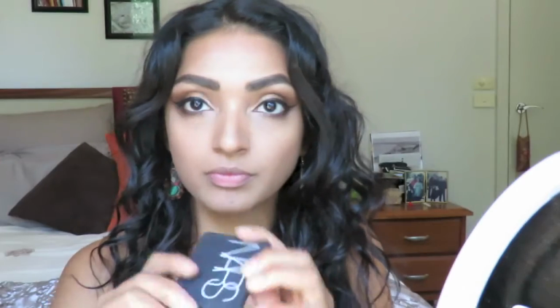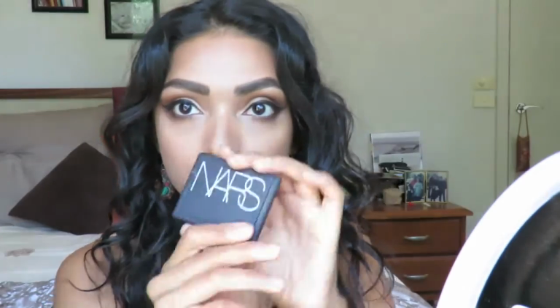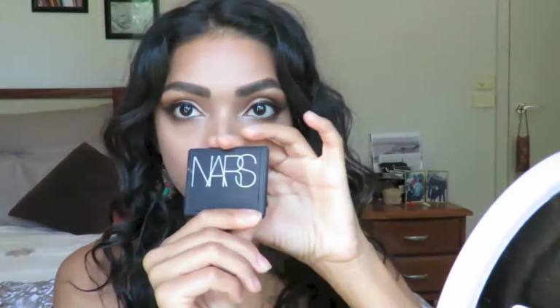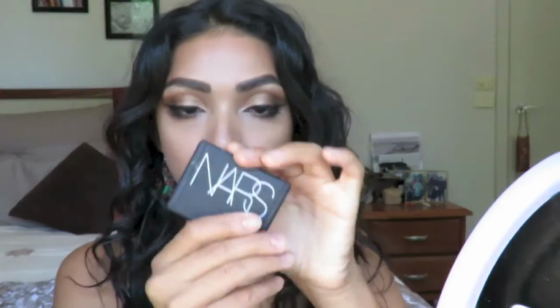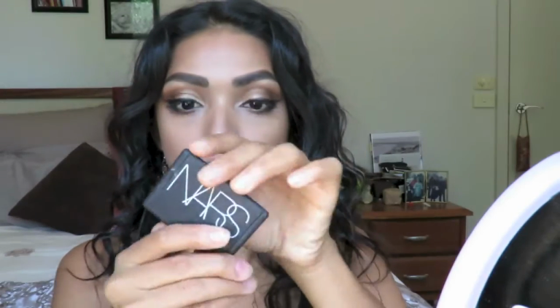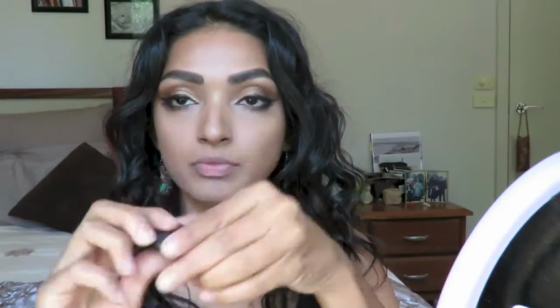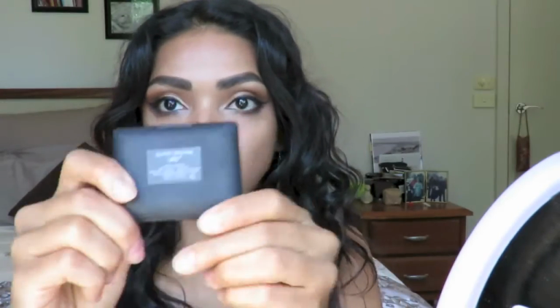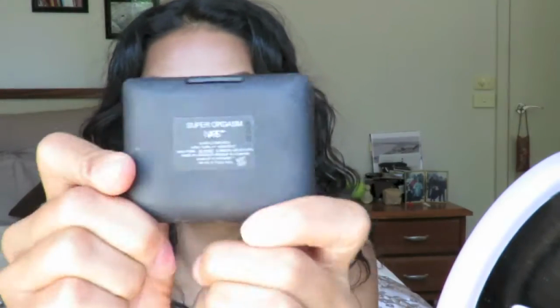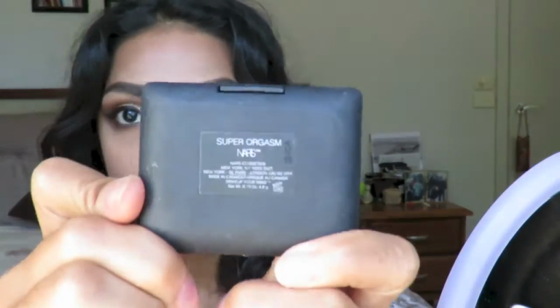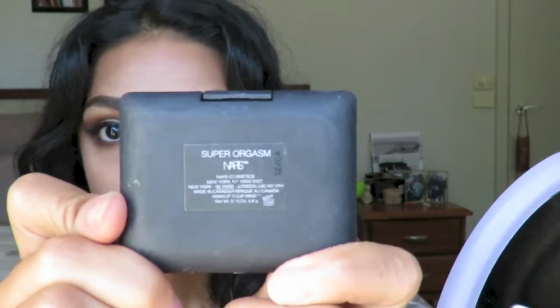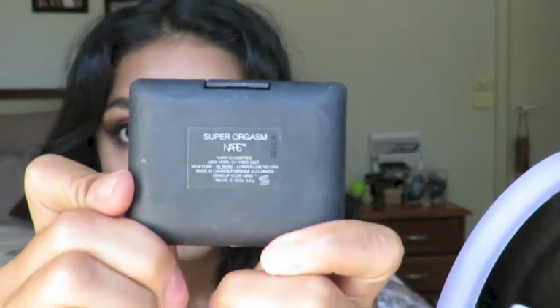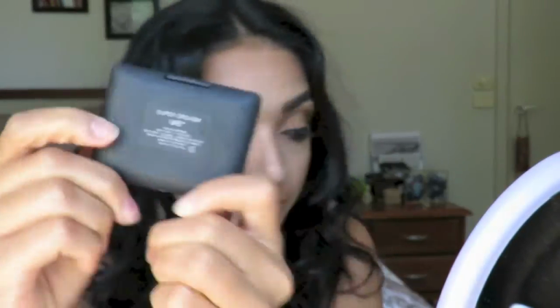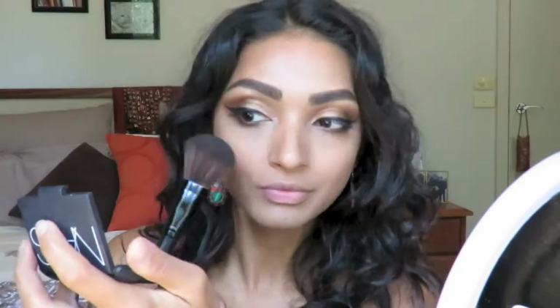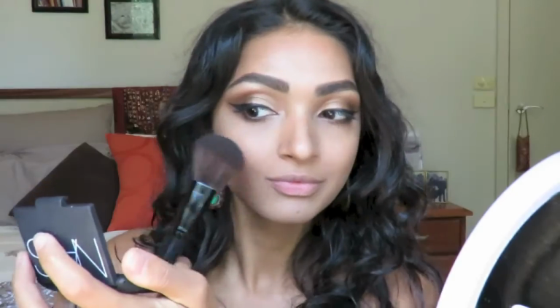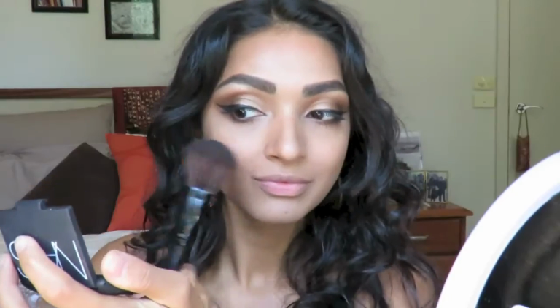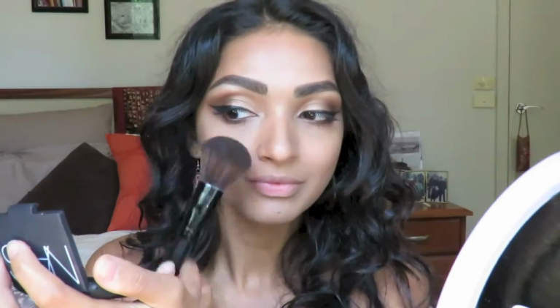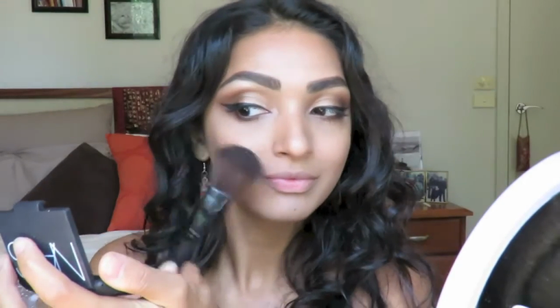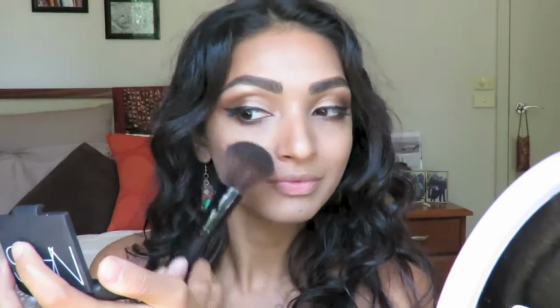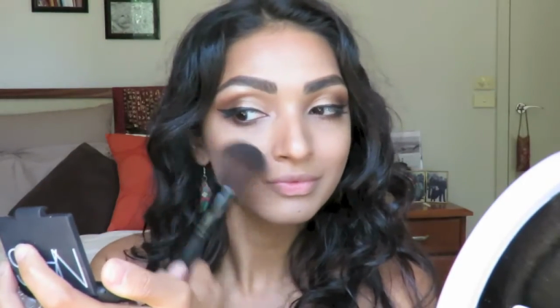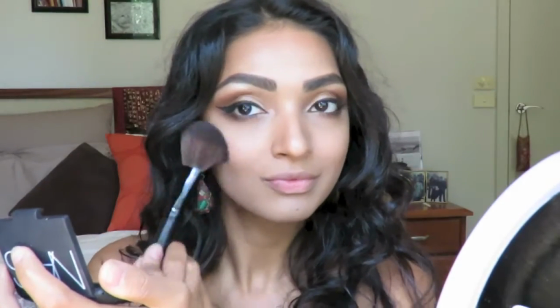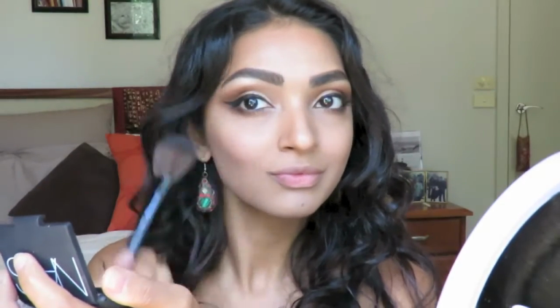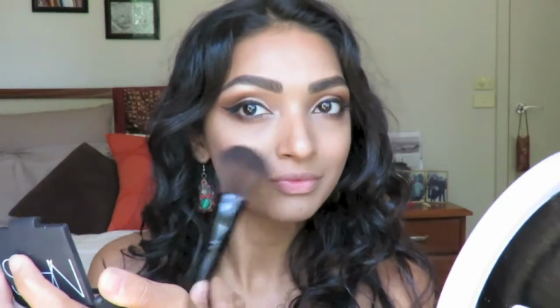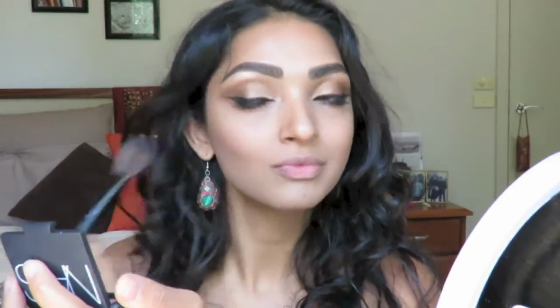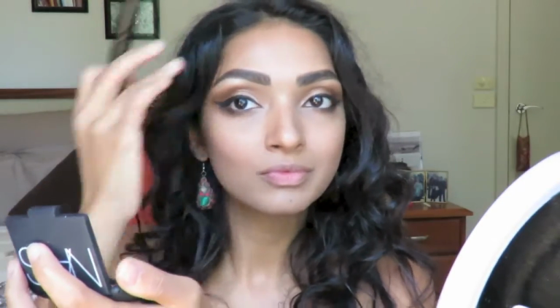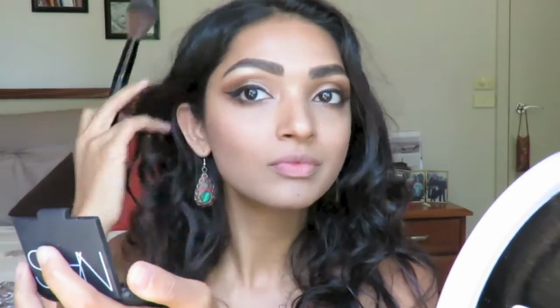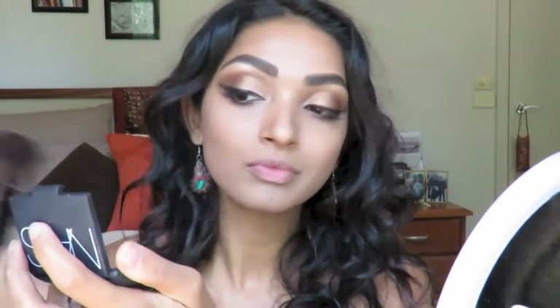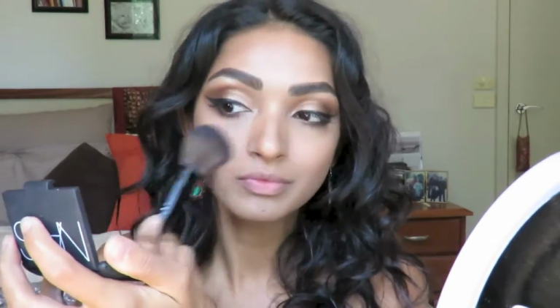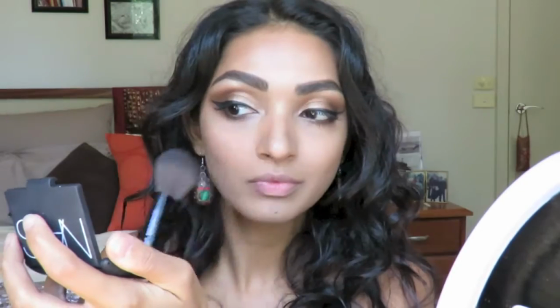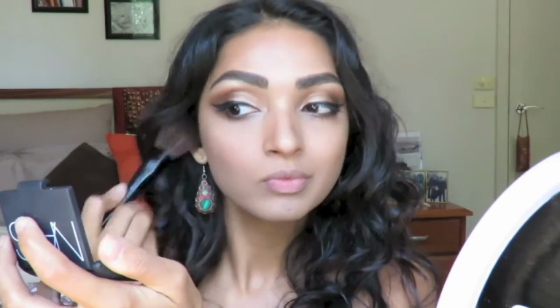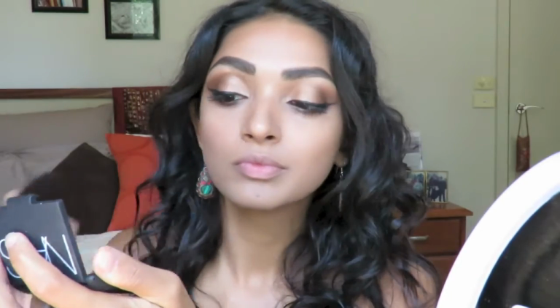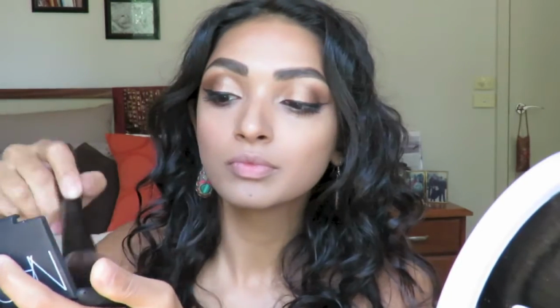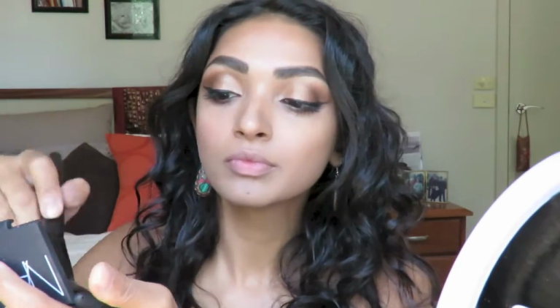And as for cheek color, I'm going to be using this super shimmery Super Orgasm from NARS because I want a really highlighted glow on the apples of my cheeks.